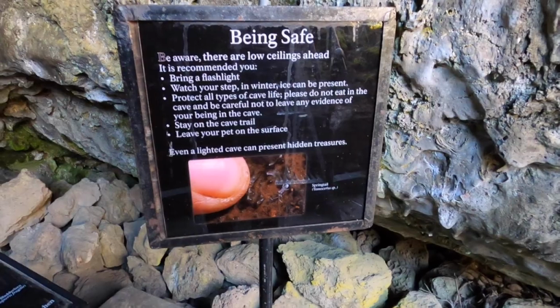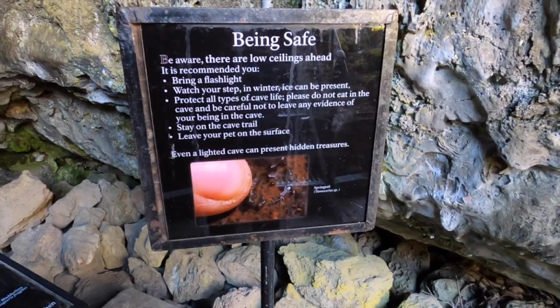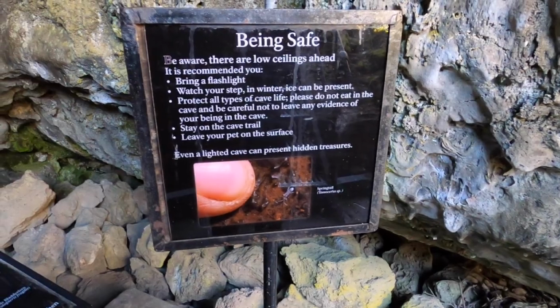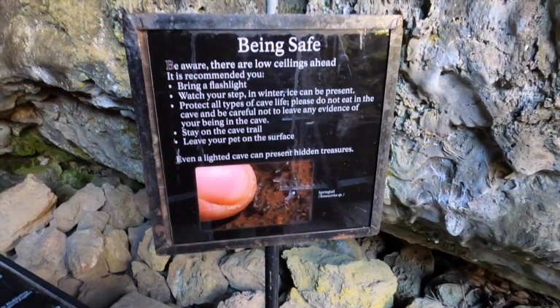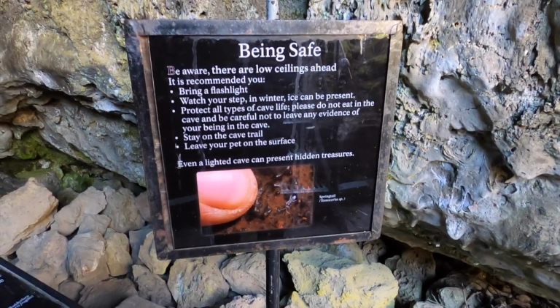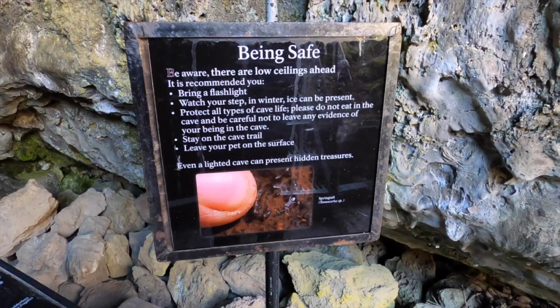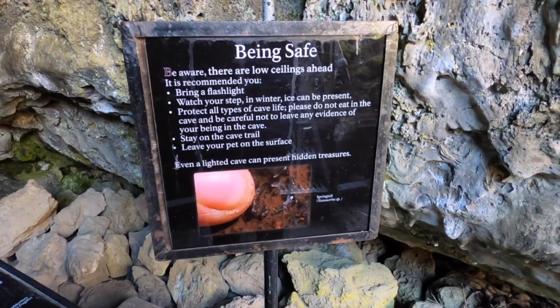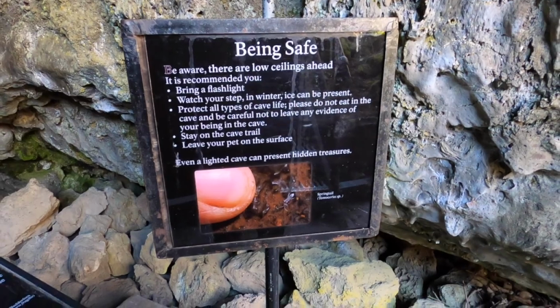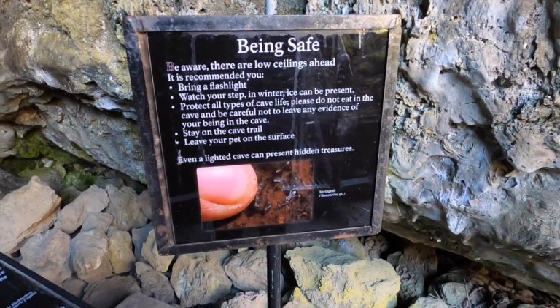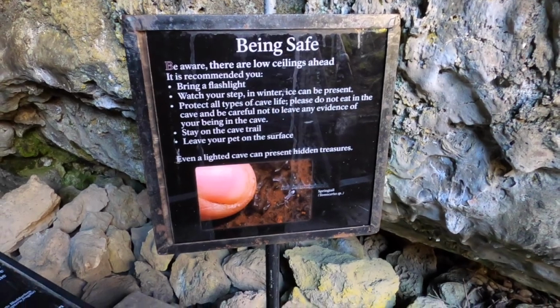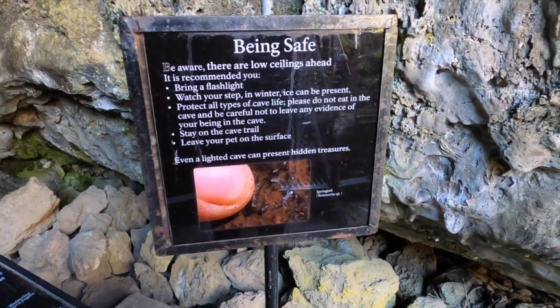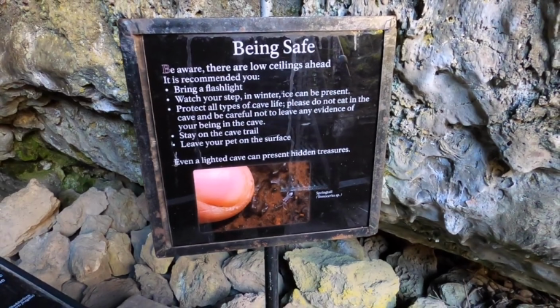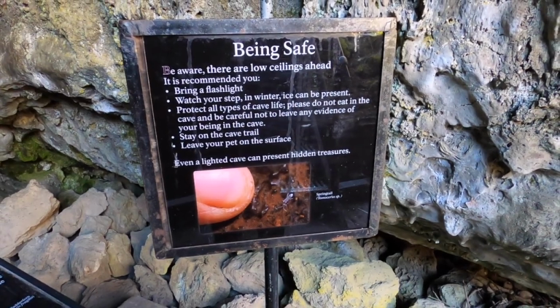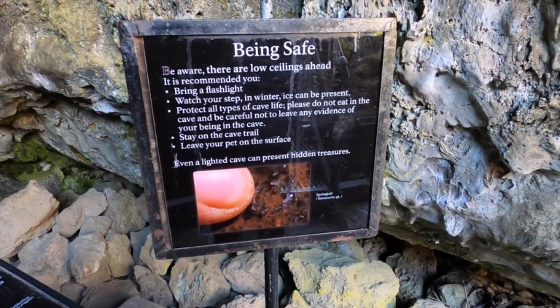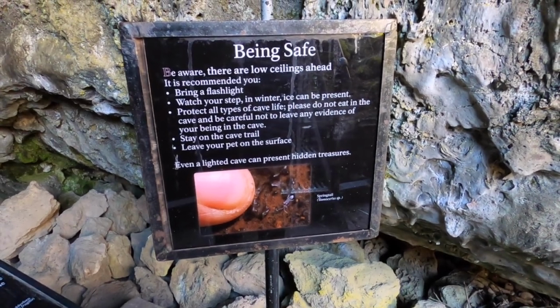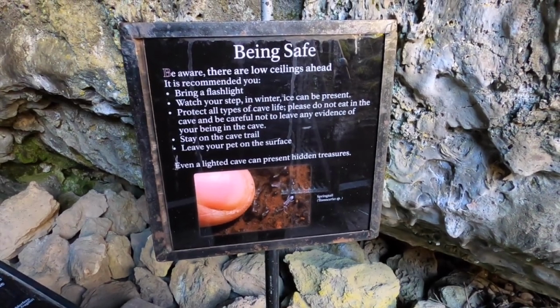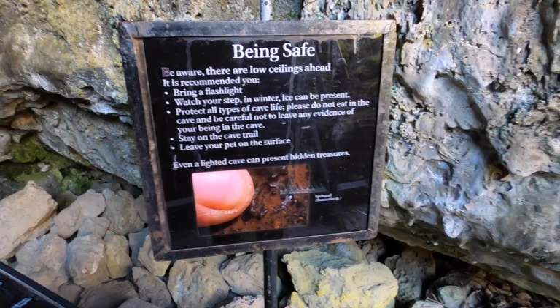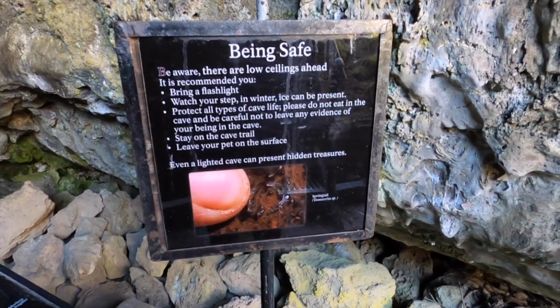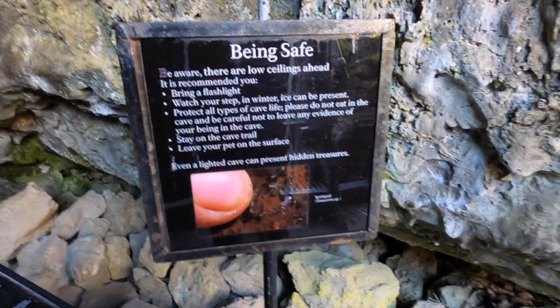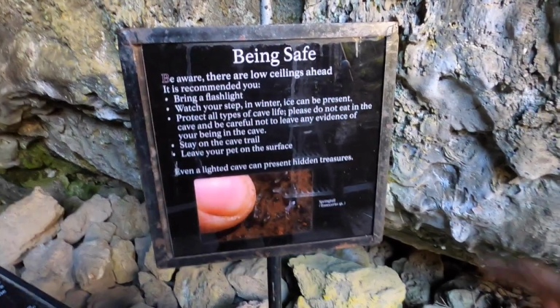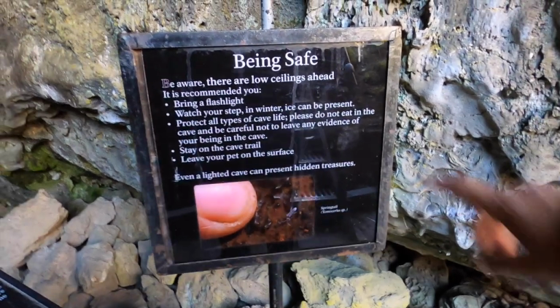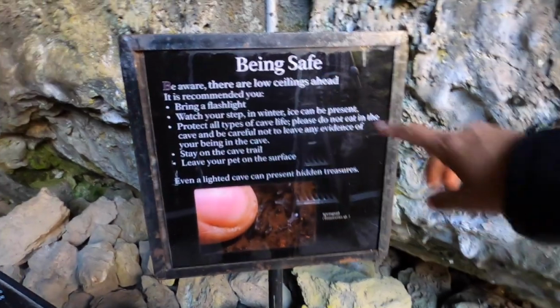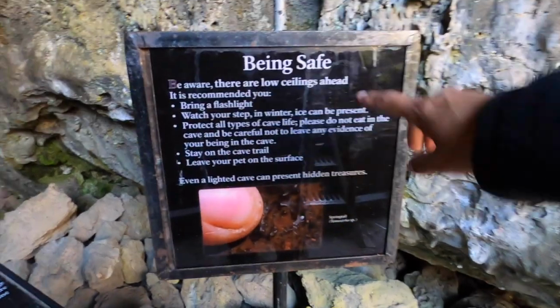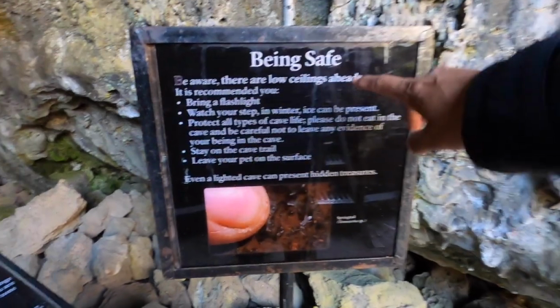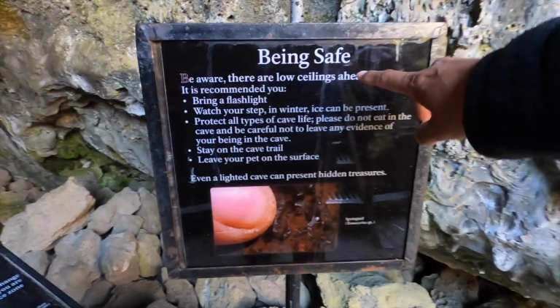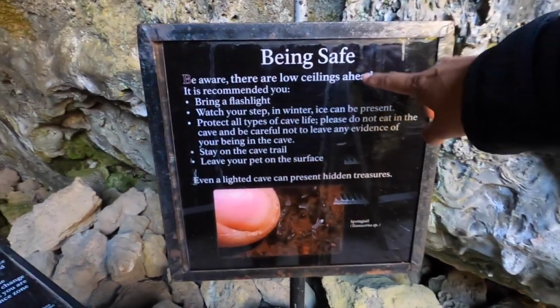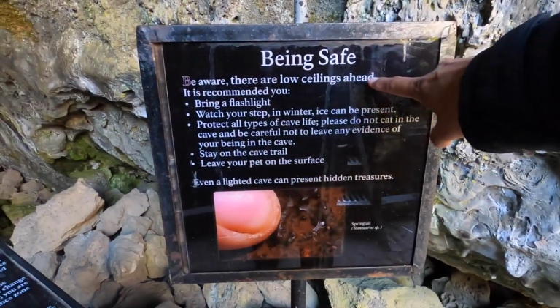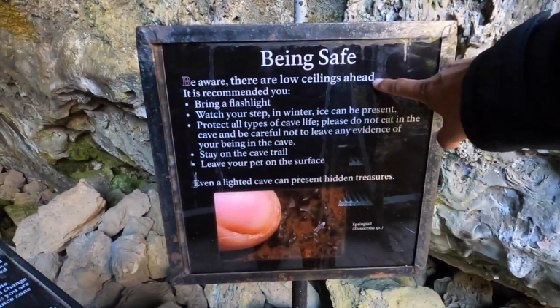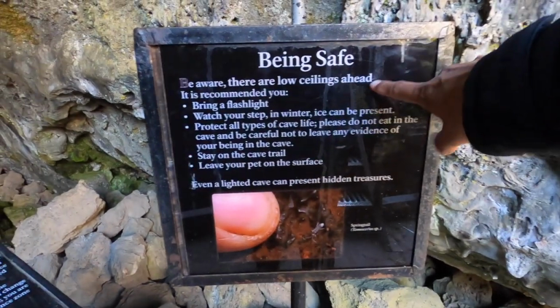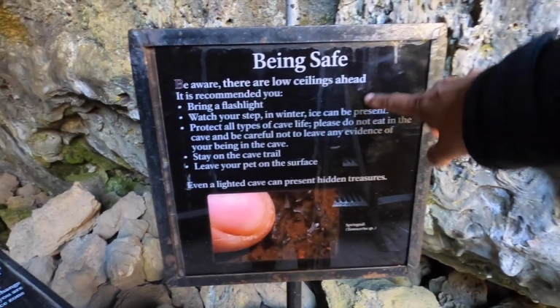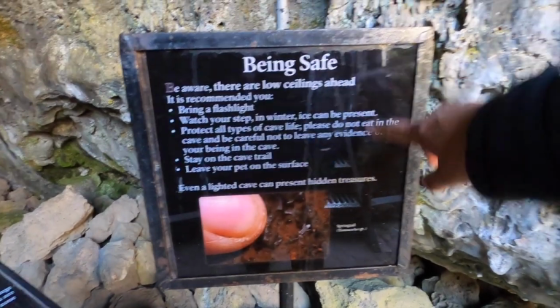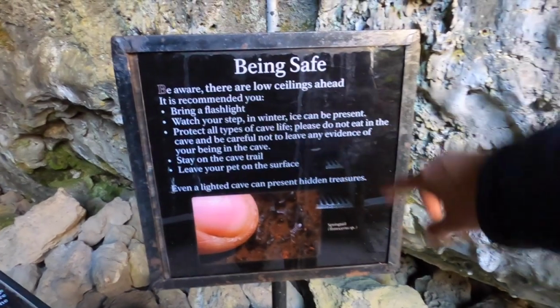Being safe — be aware there are low ceilings ahead, and it is recommended that you bring a flashlight.